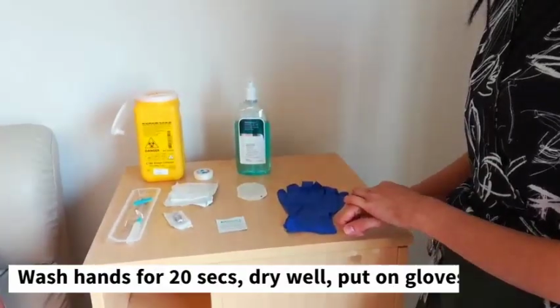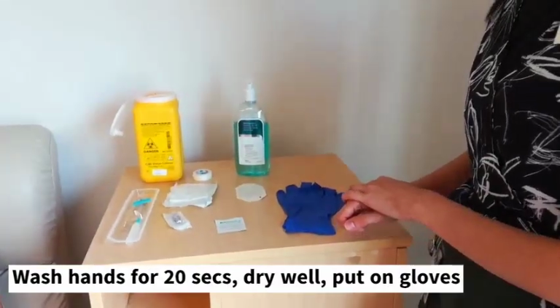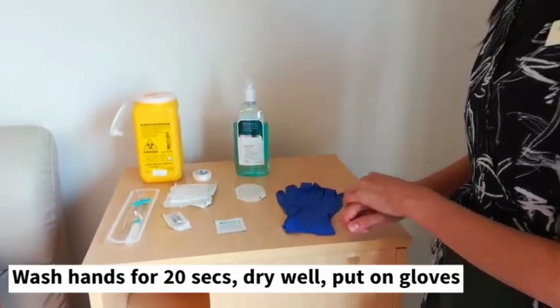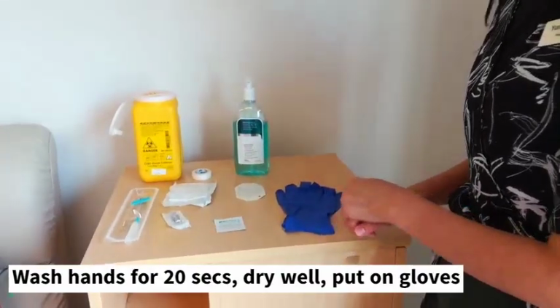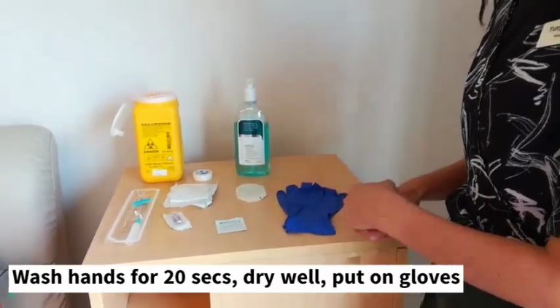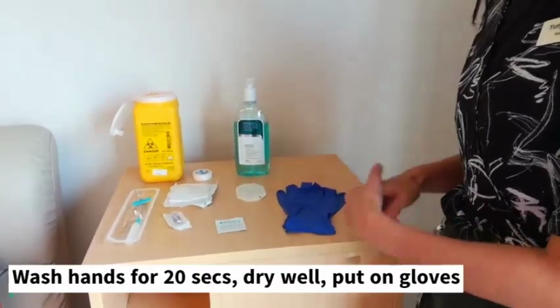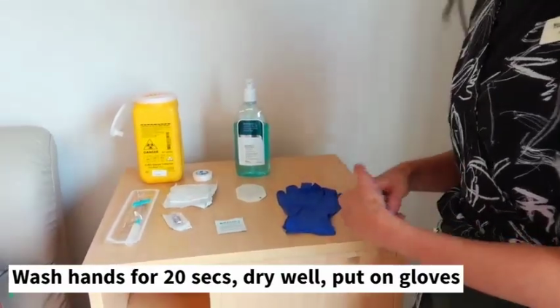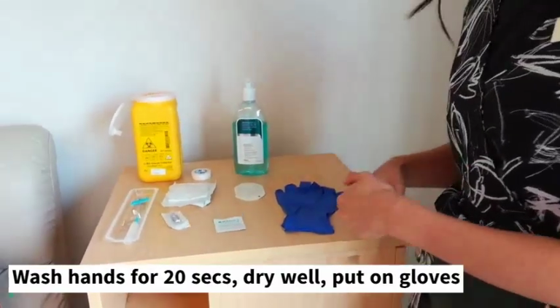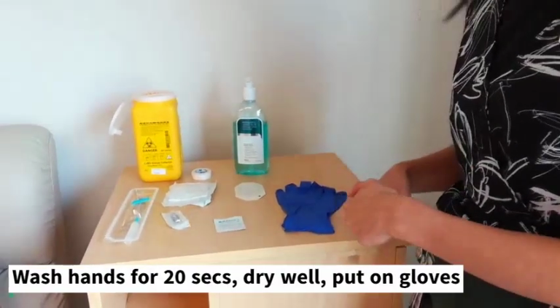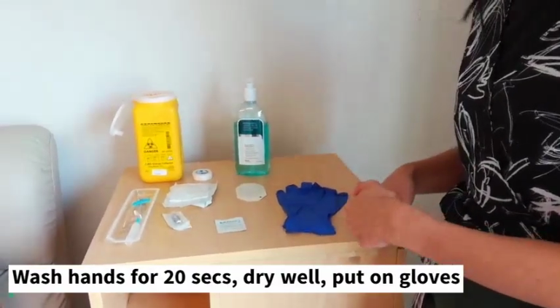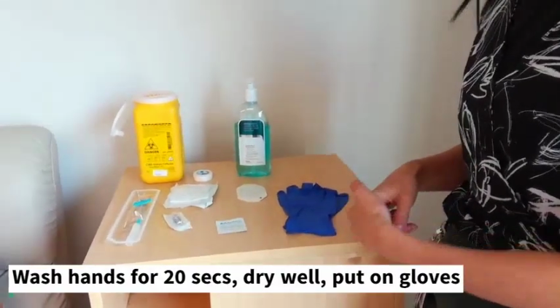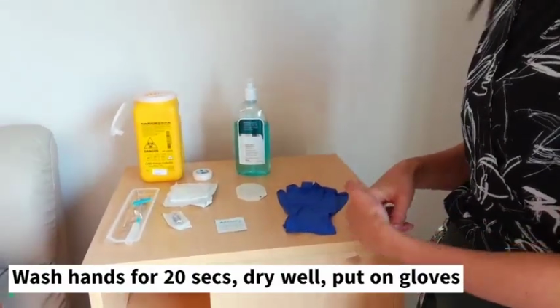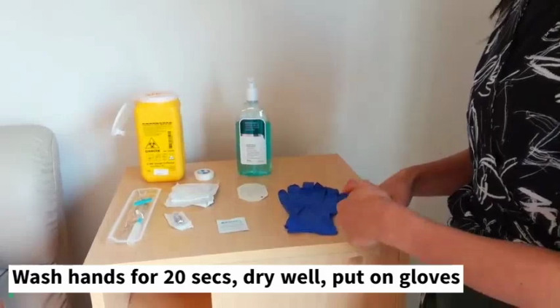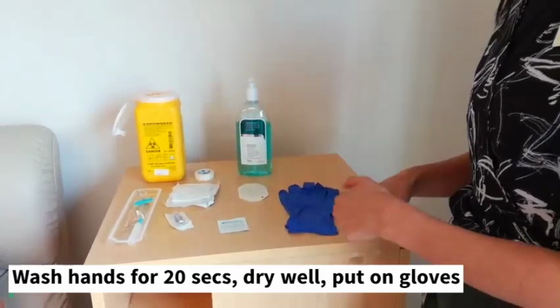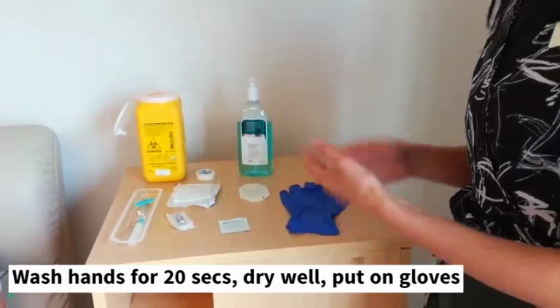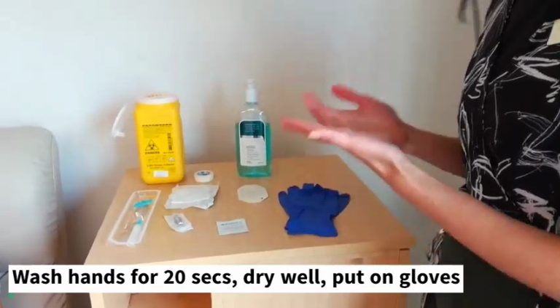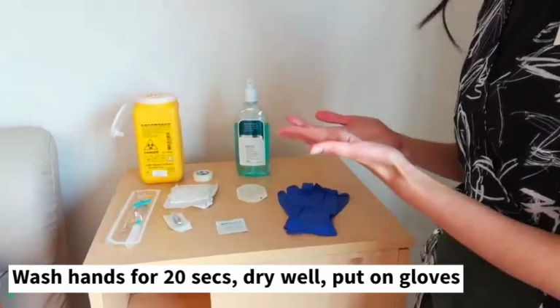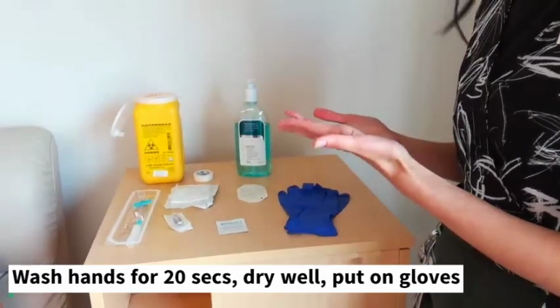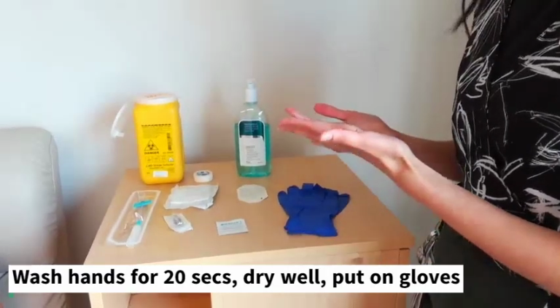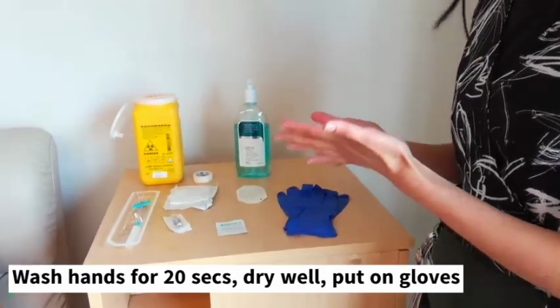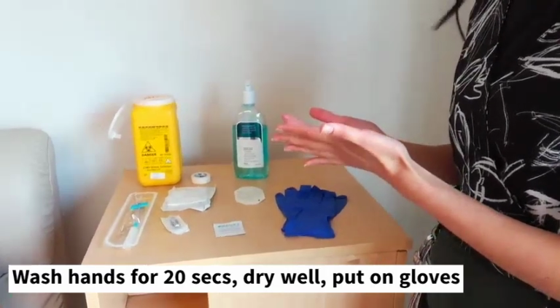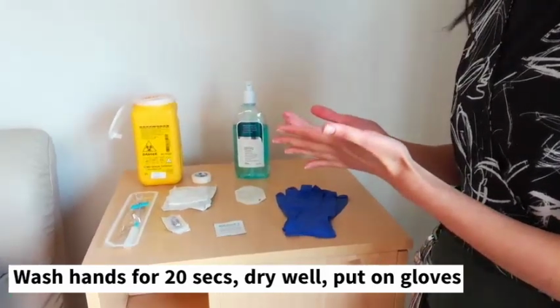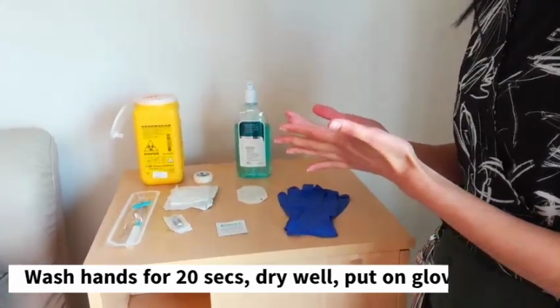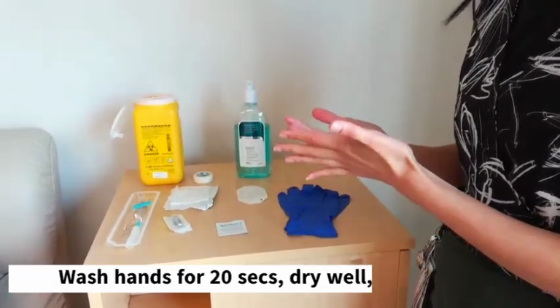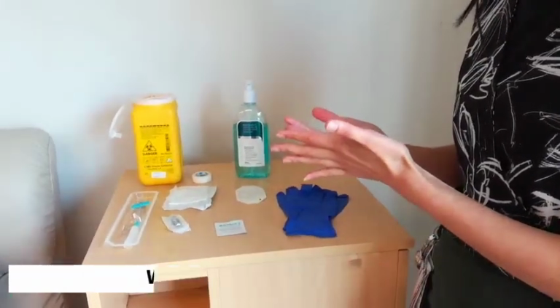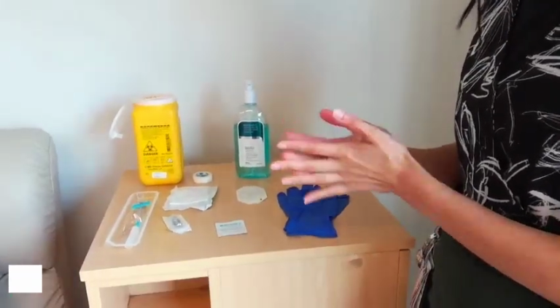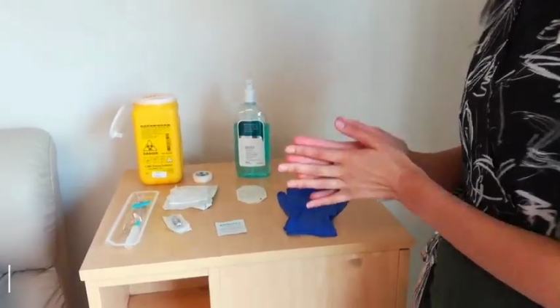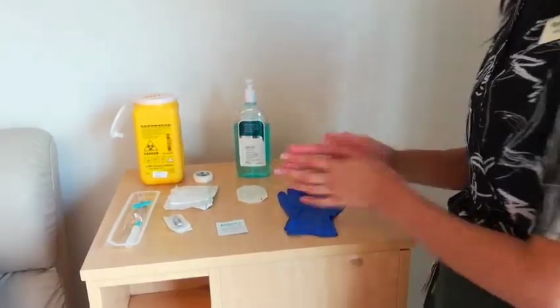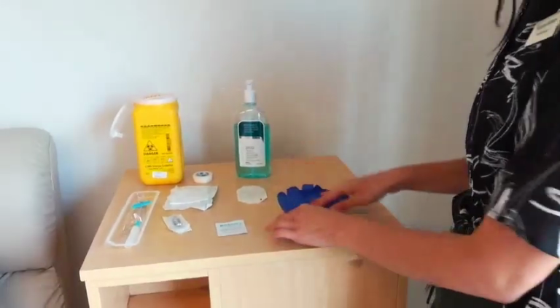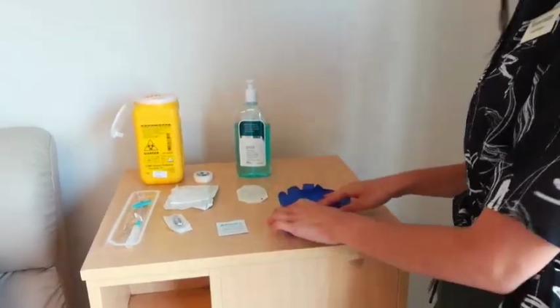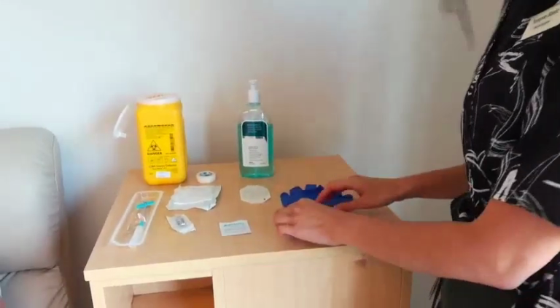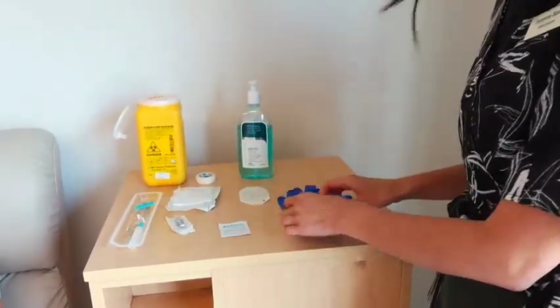When we insert the subcutaneous line, we need to wash and dry our hands thoroughly and then put on gloves.